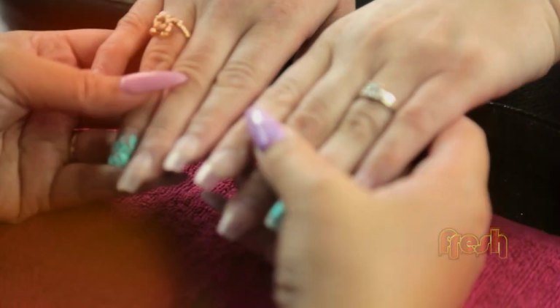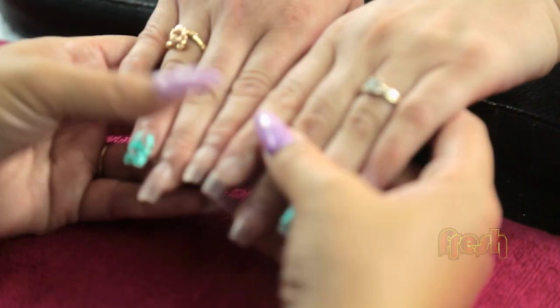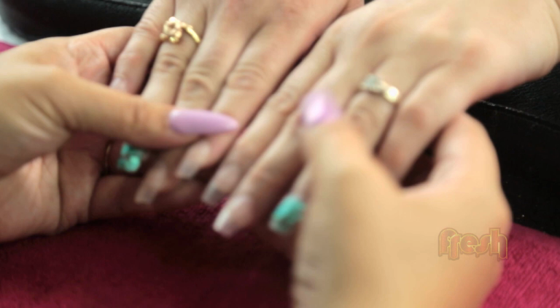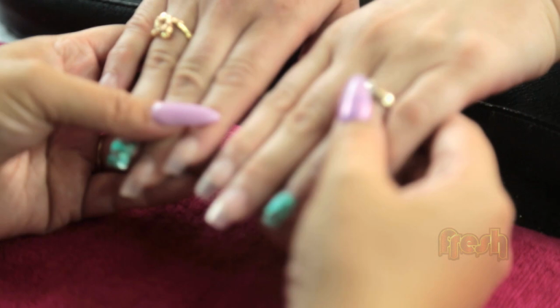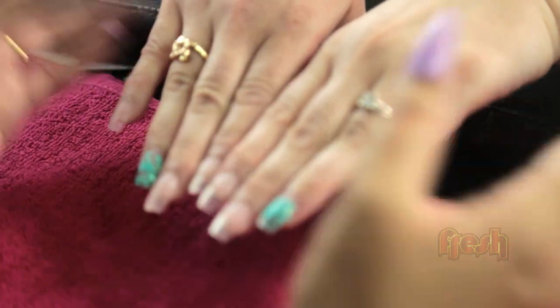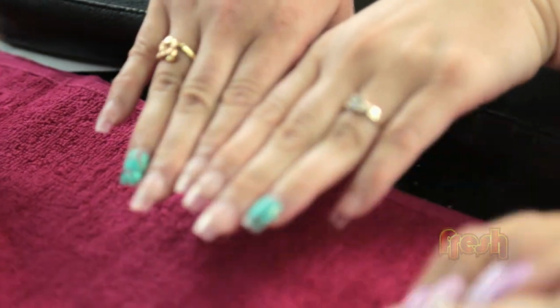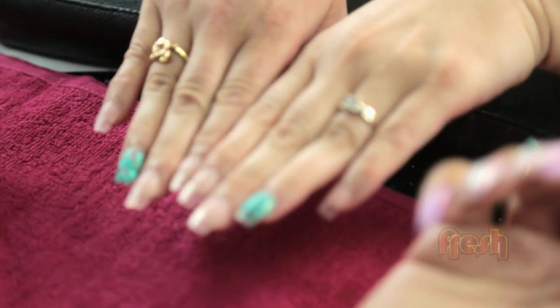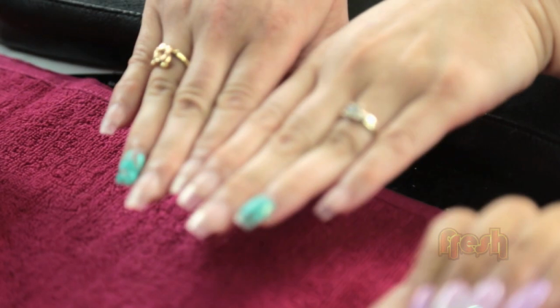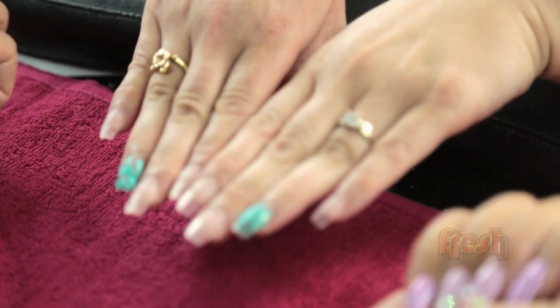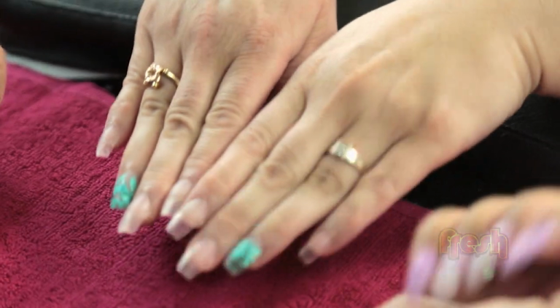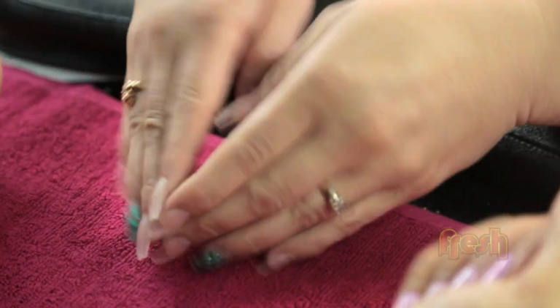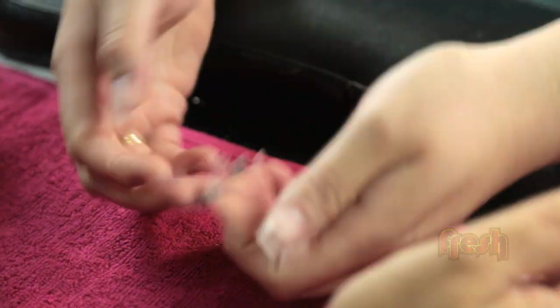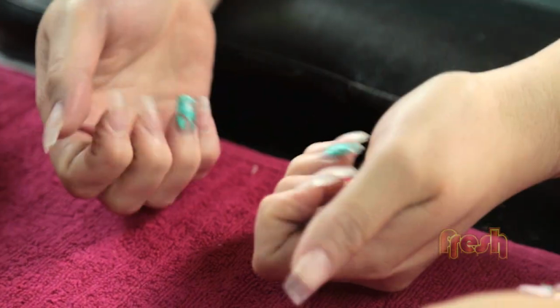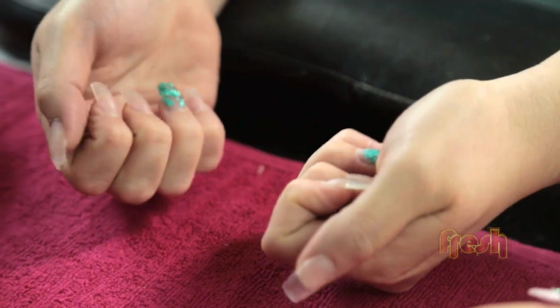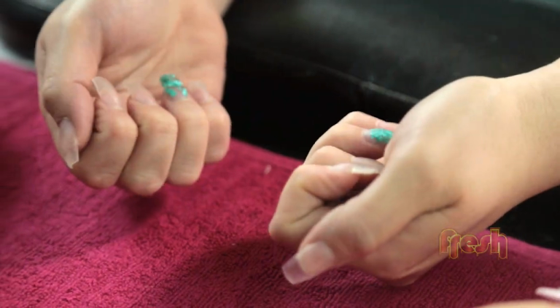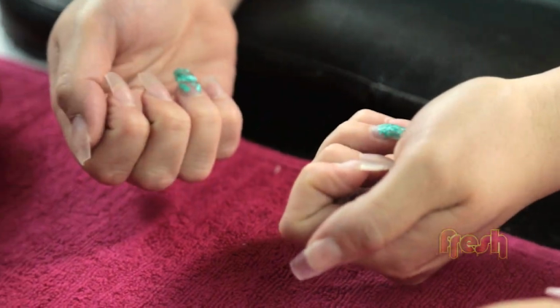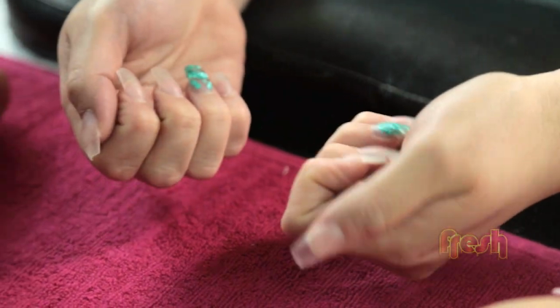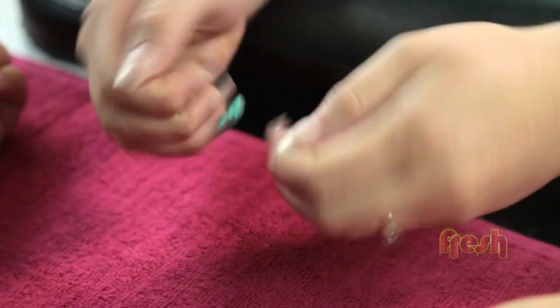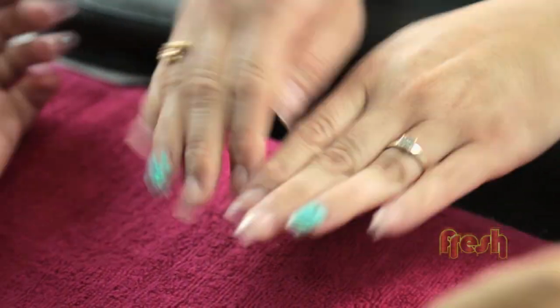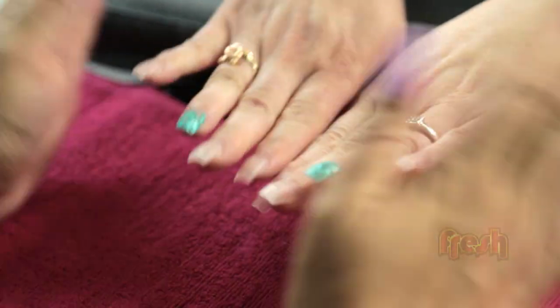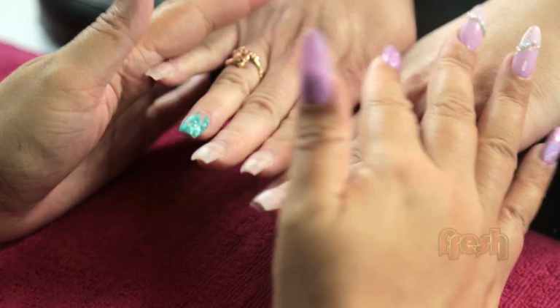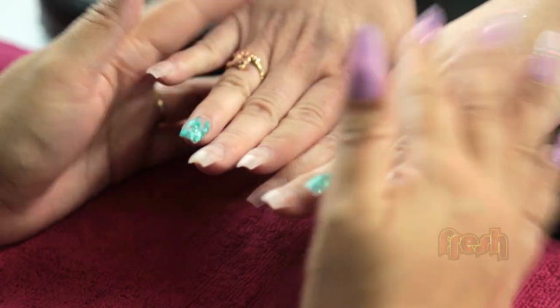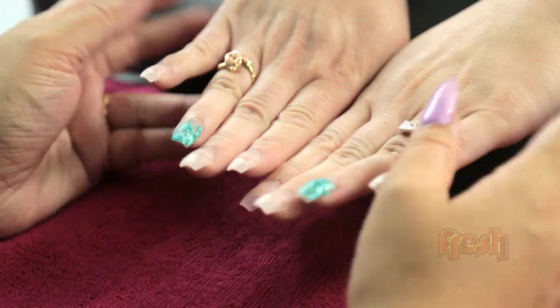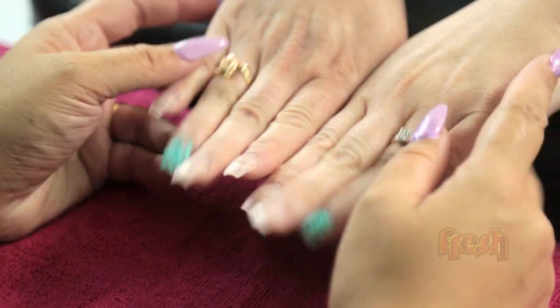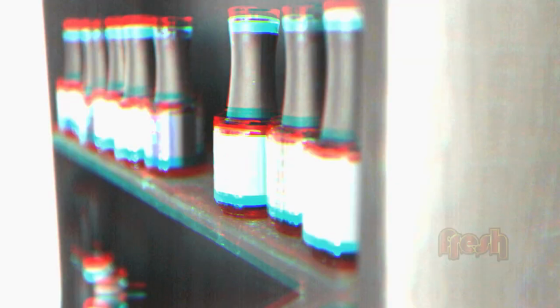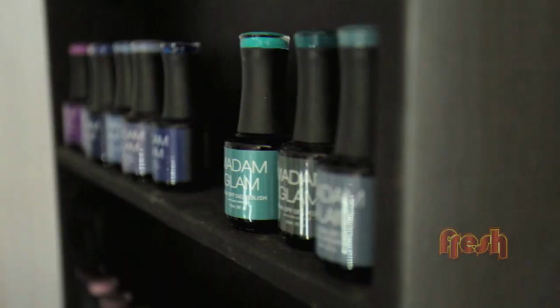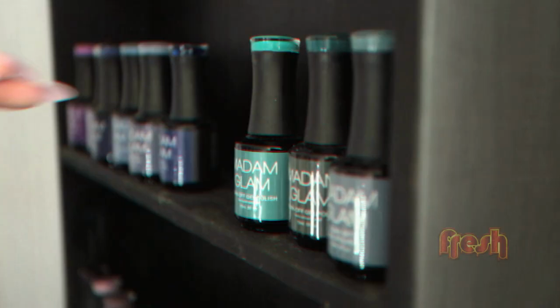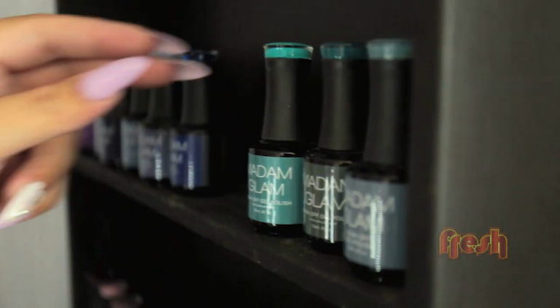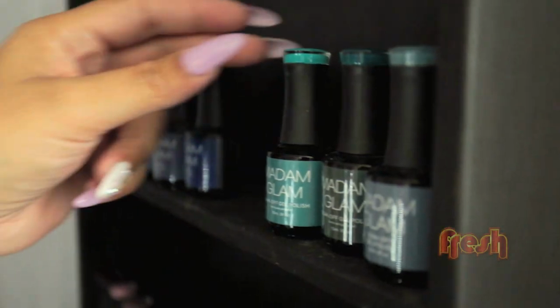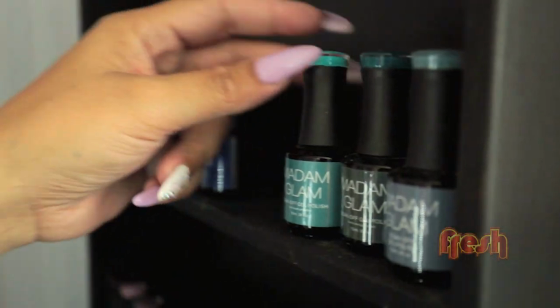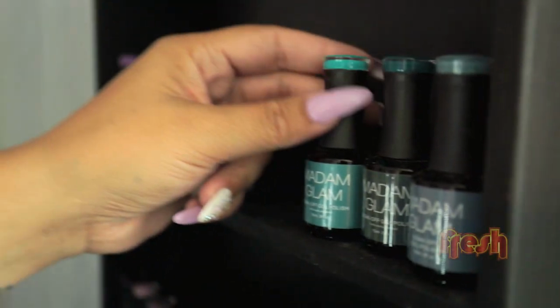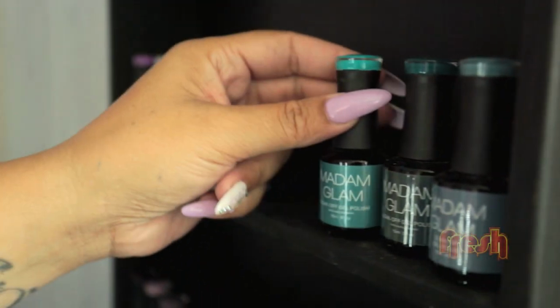So you happy with the length and the shape and everything? Yeah, they're gorgeous. Cool. So we're going to put the colour on.